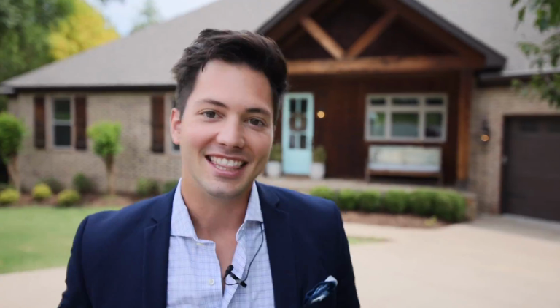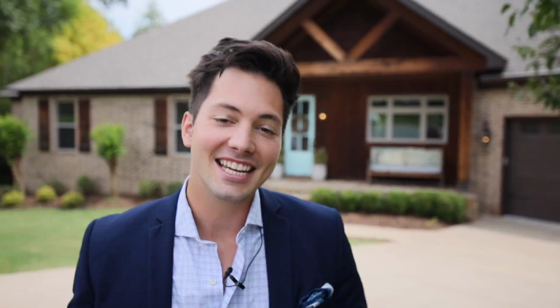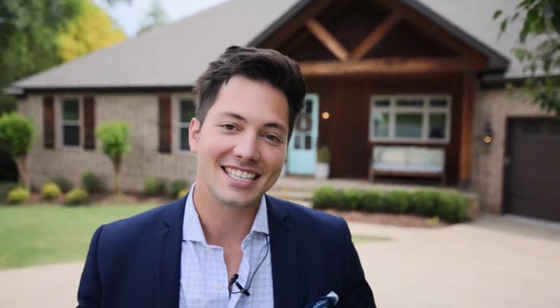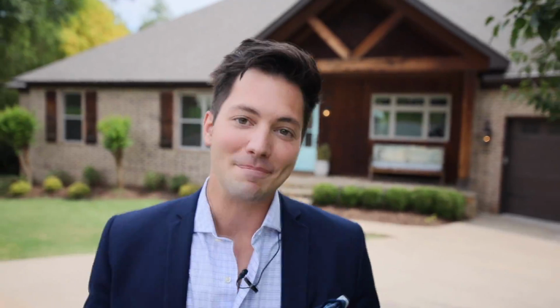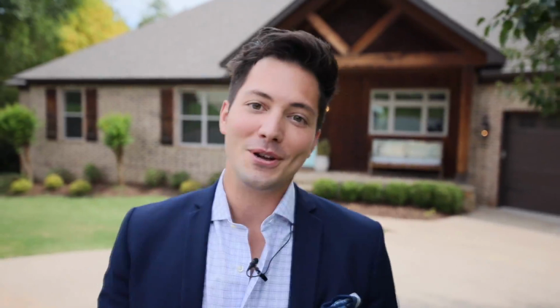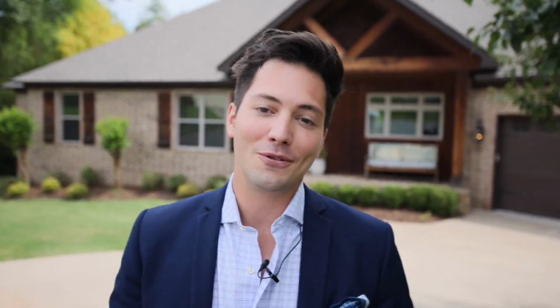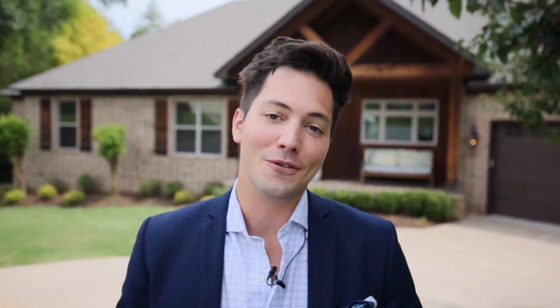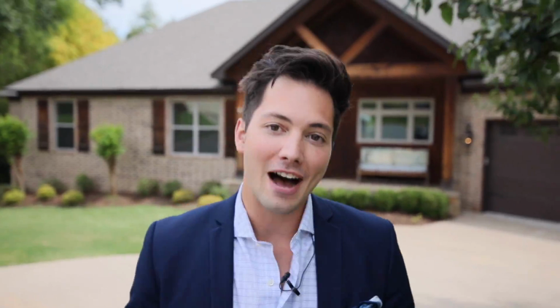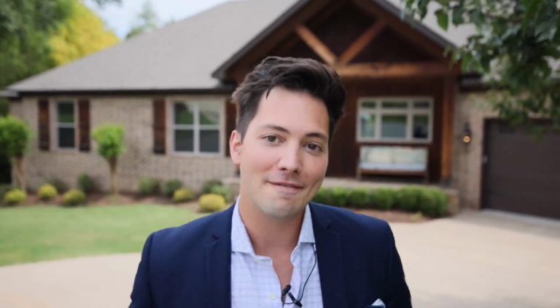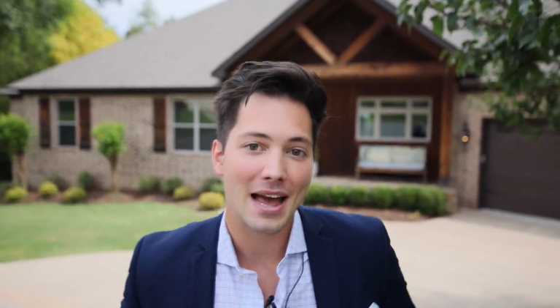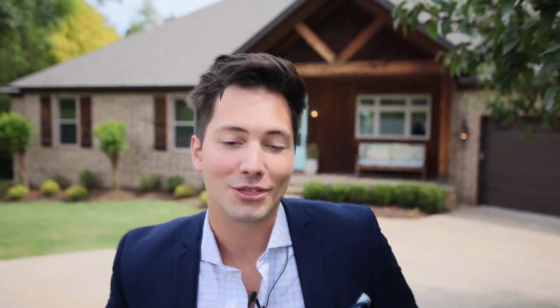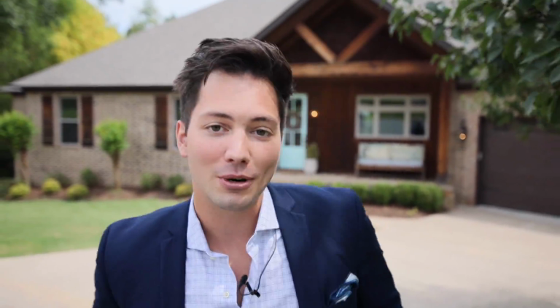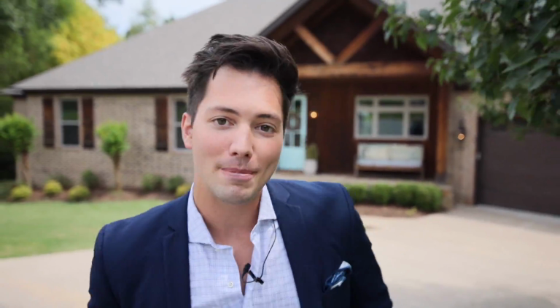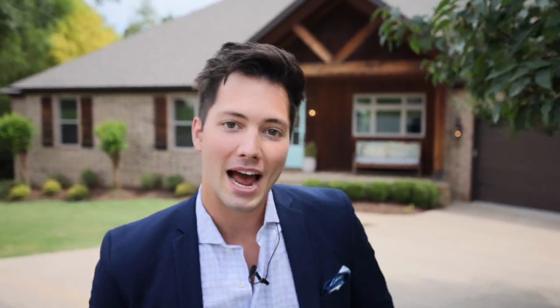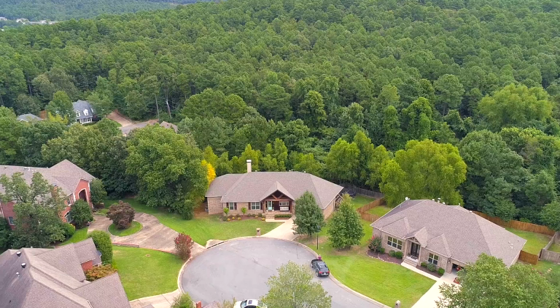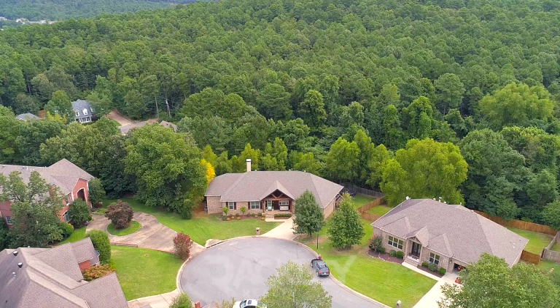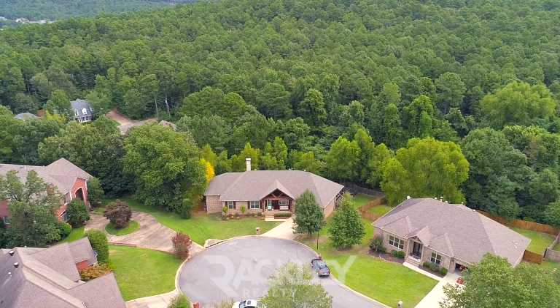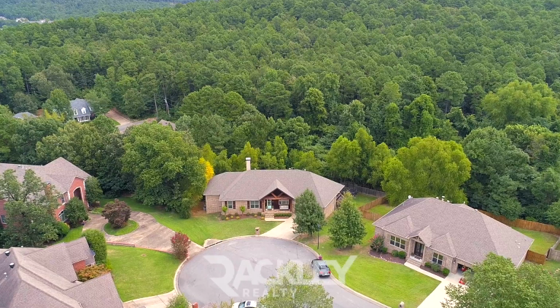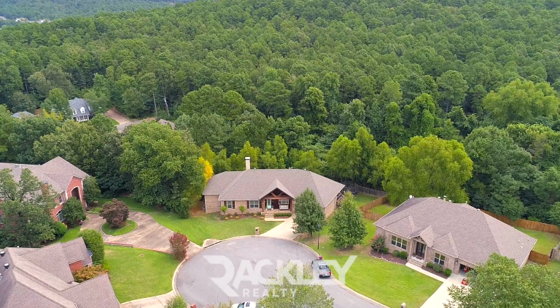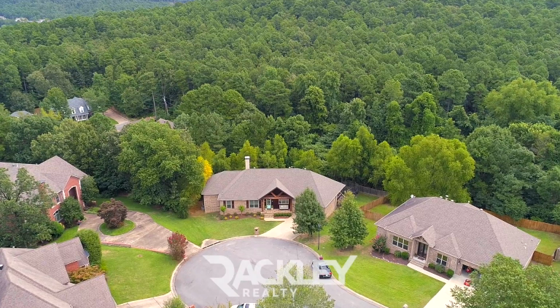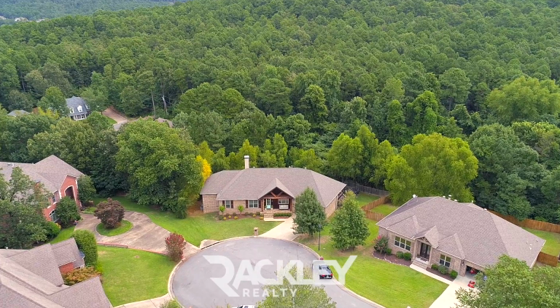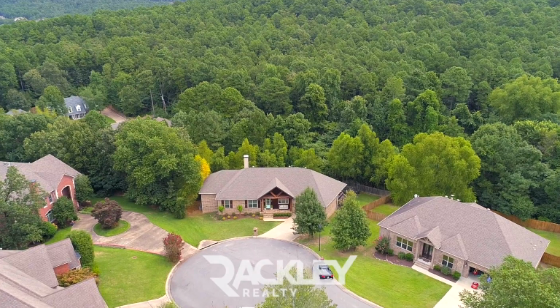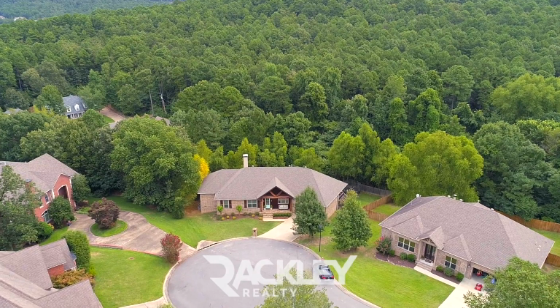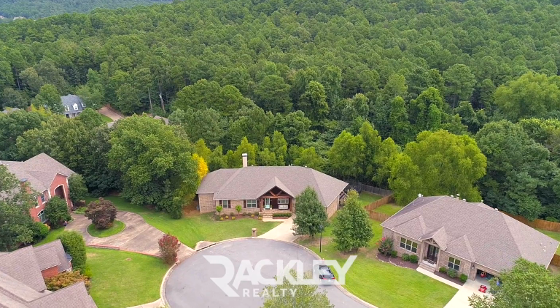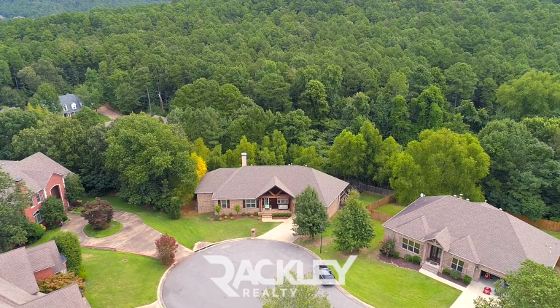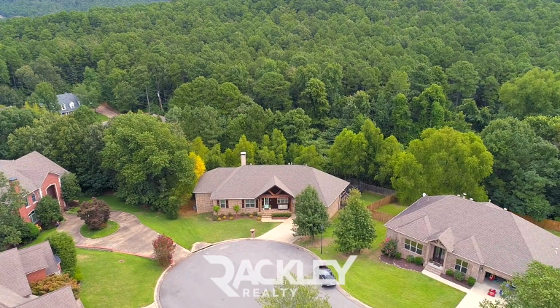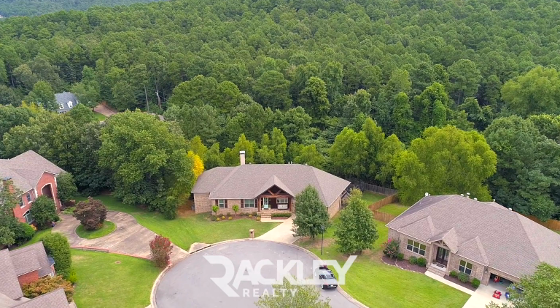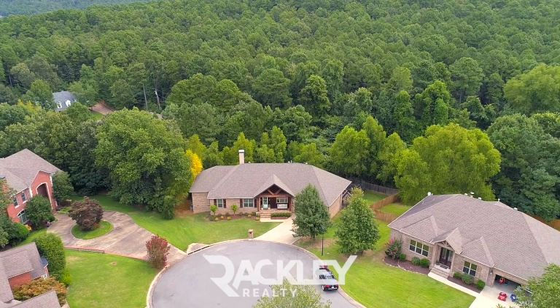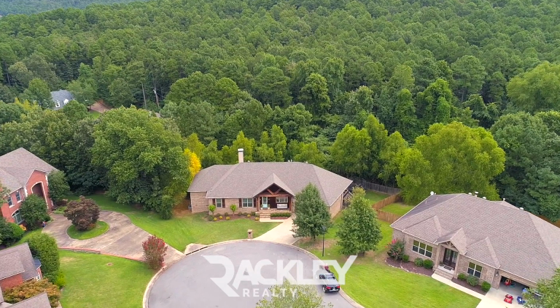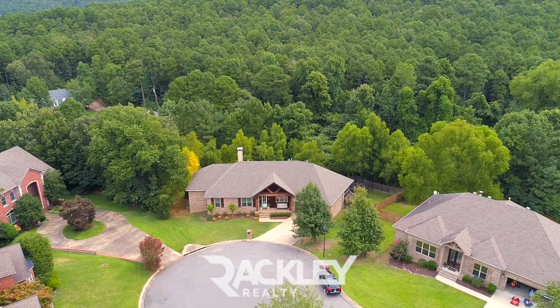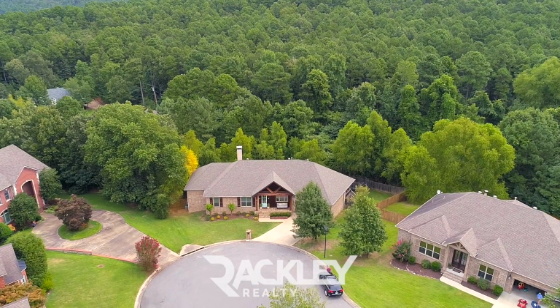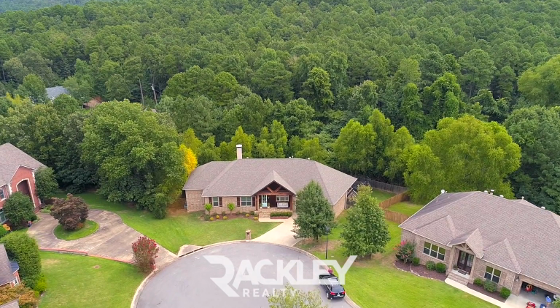This is a beautiful five-bed, three-bath on a great cul-de-sac of Longley in West Little Rock.